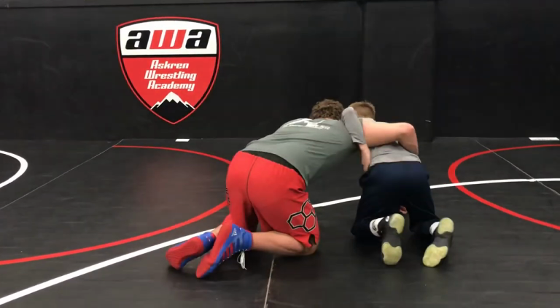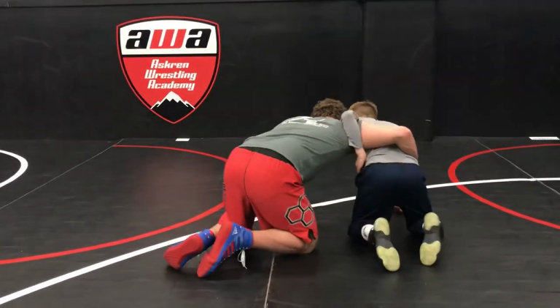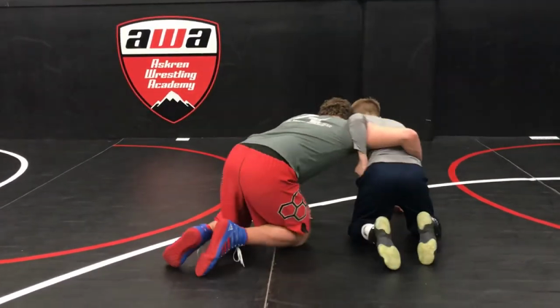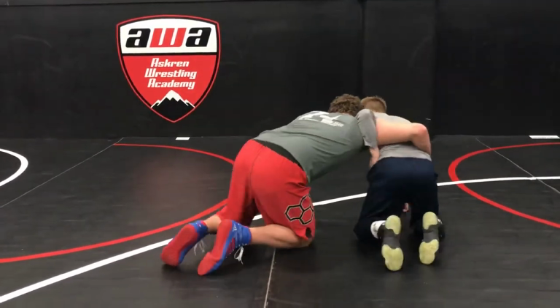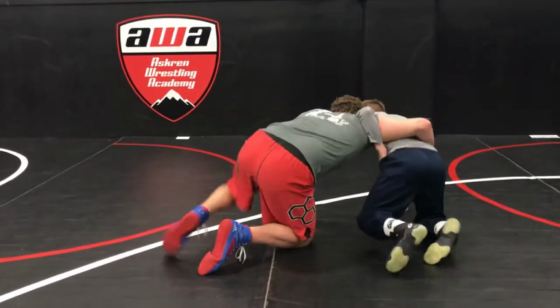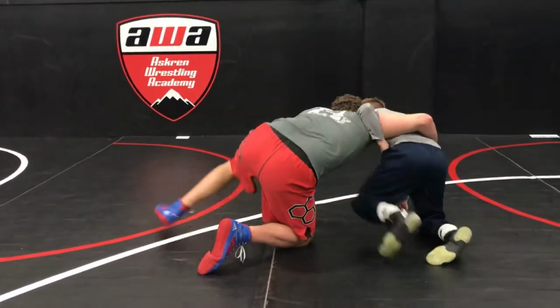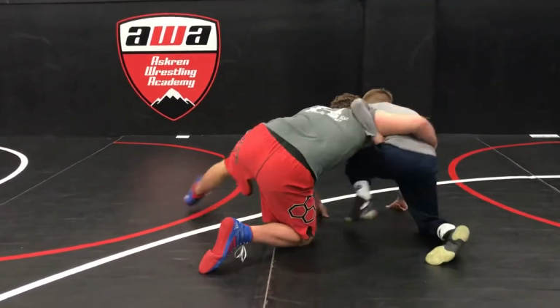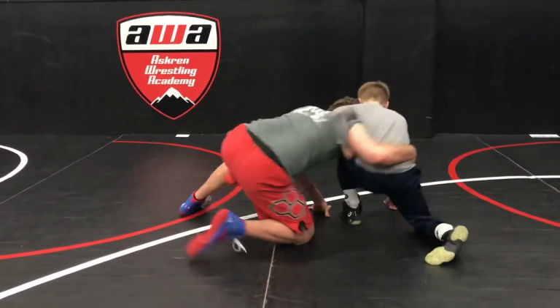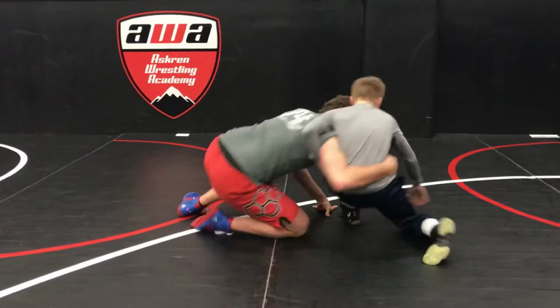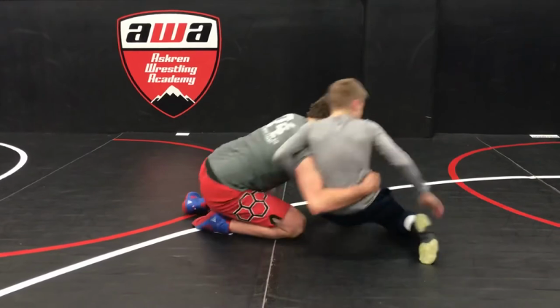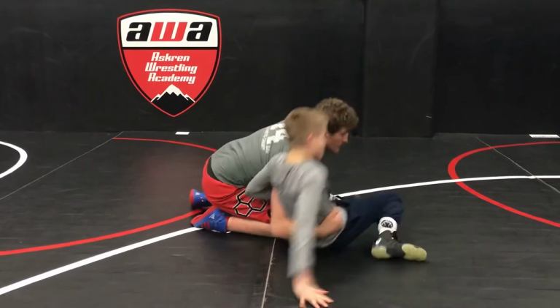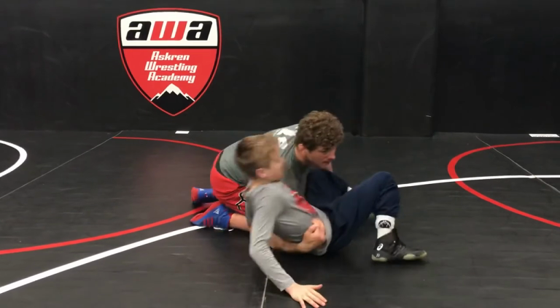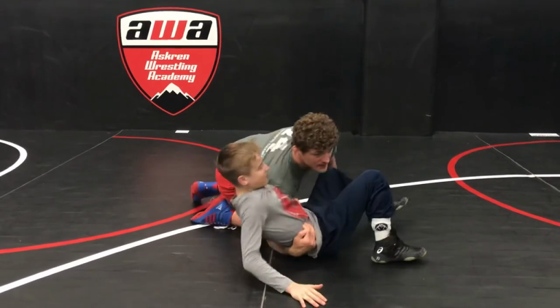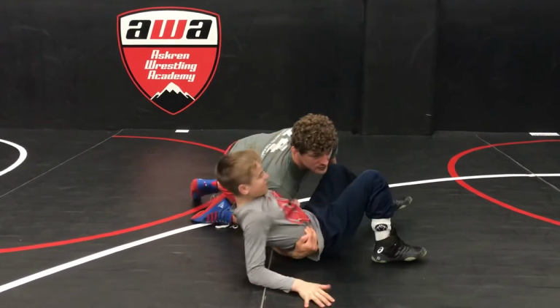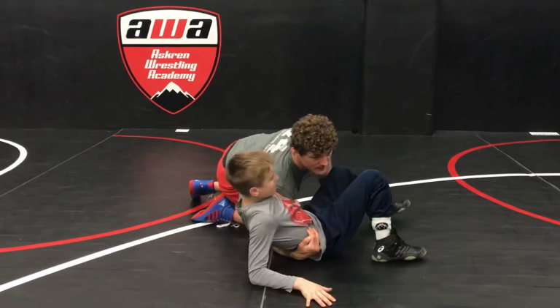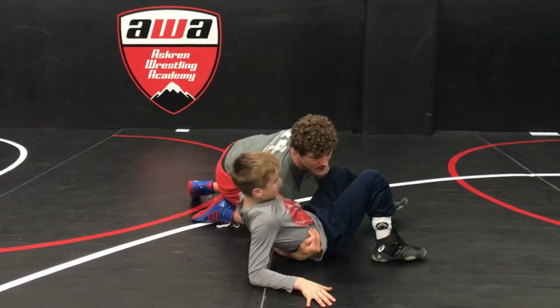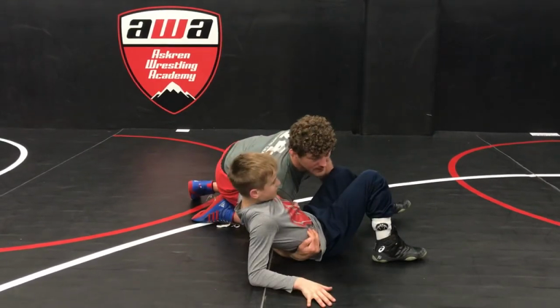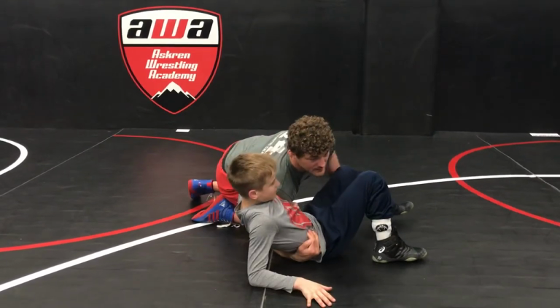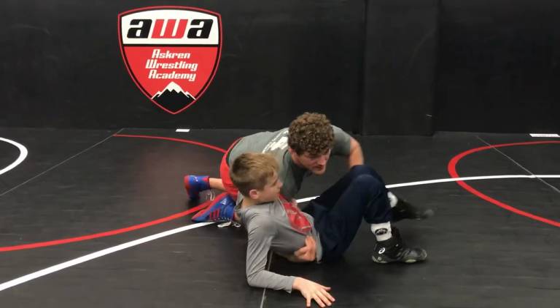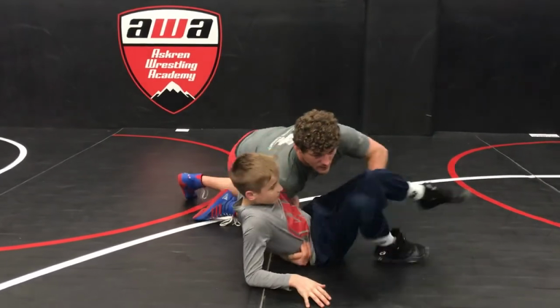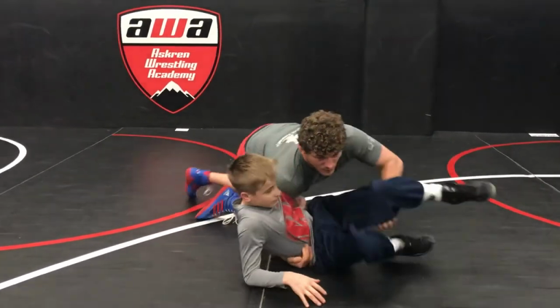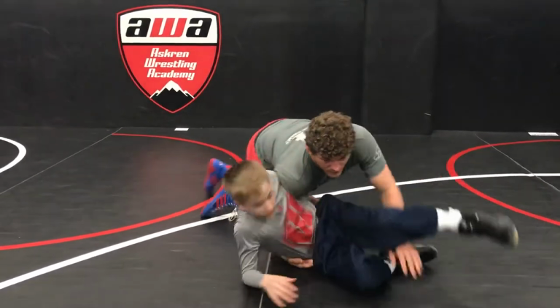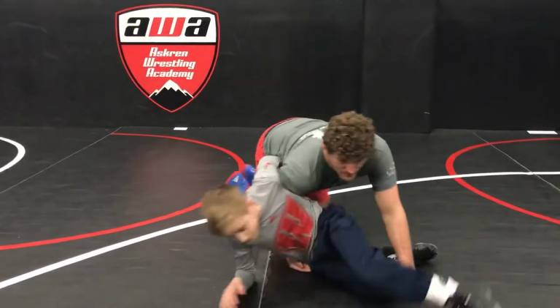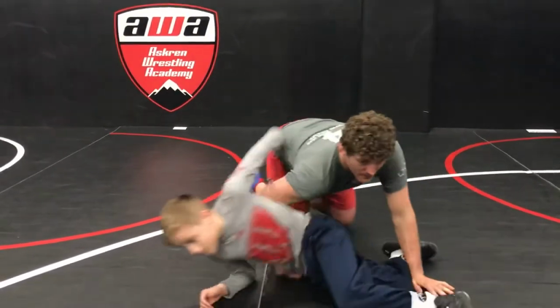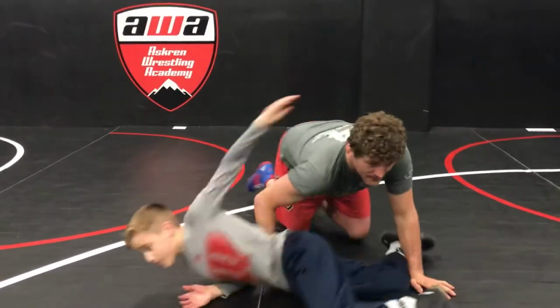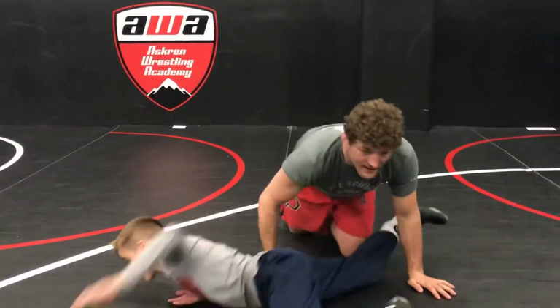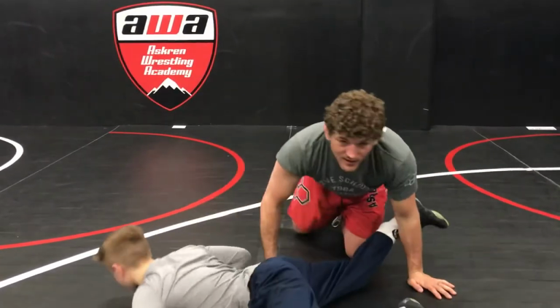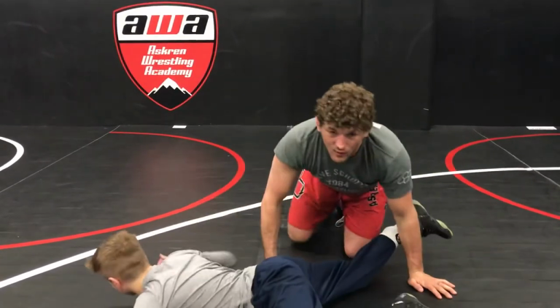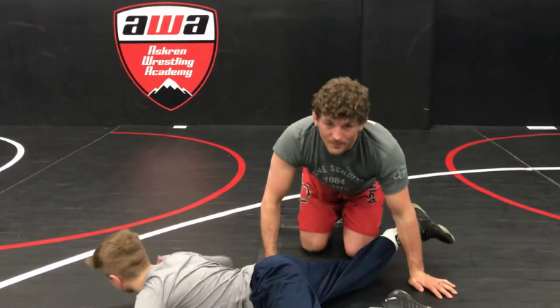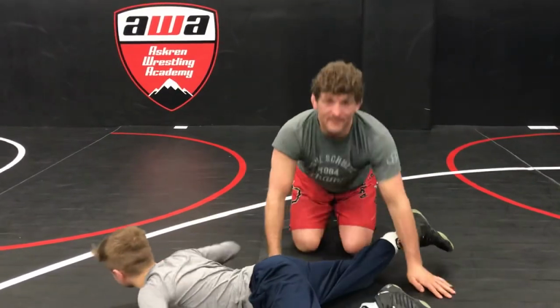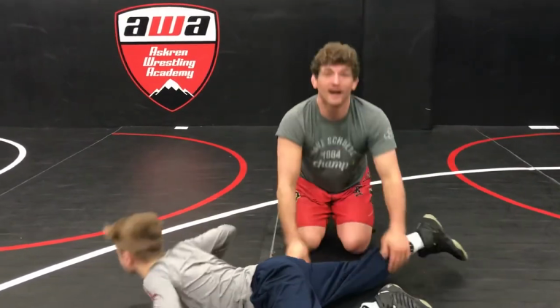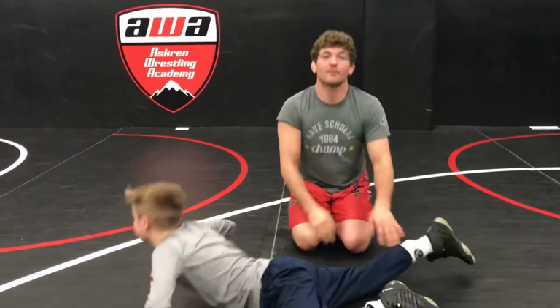Then Quint tries to step up — boom — and I just drop that hip. He'll roll over his belly and we'll be on top.